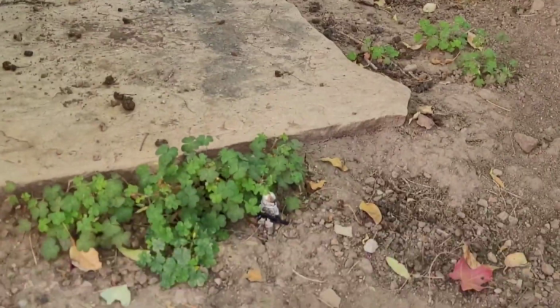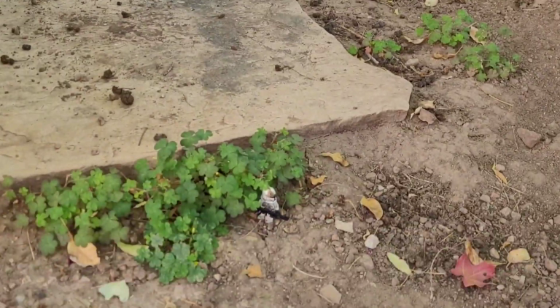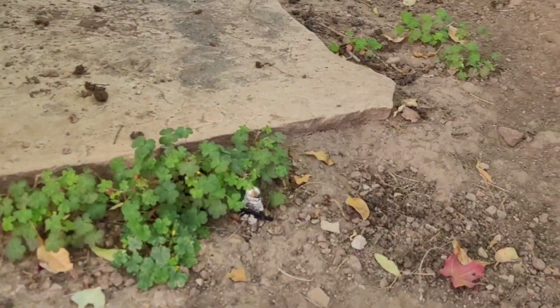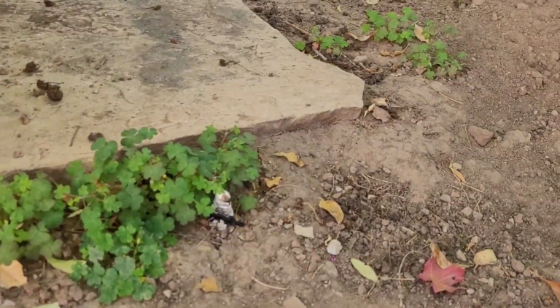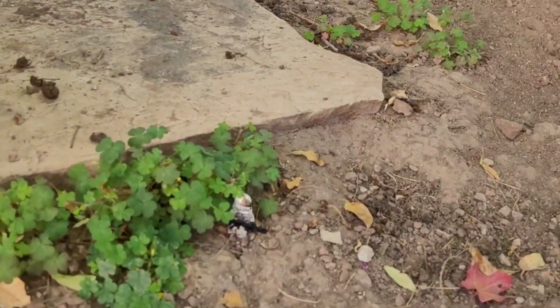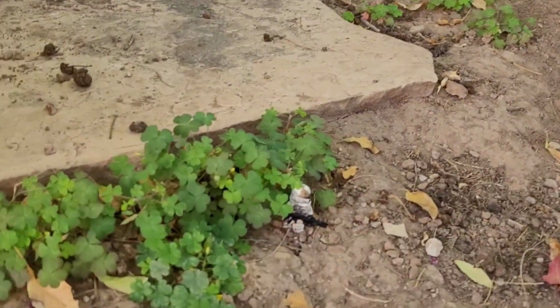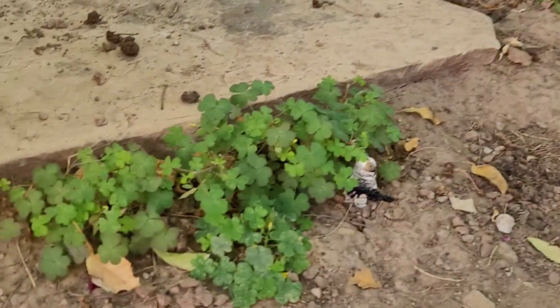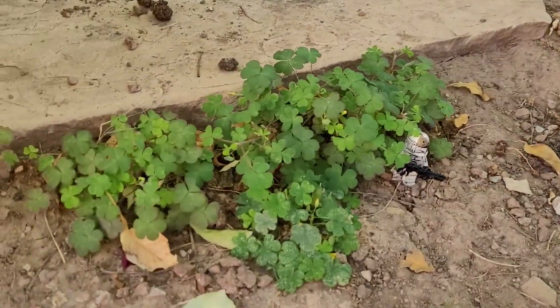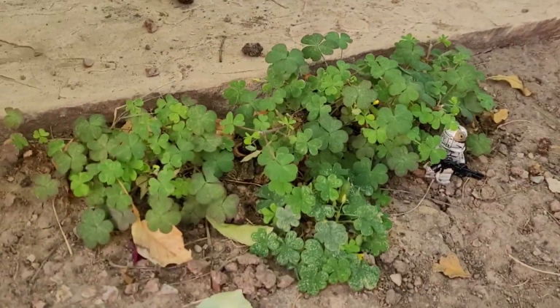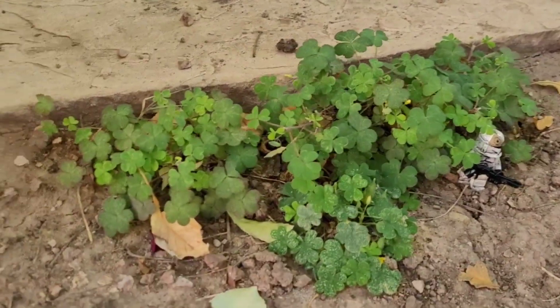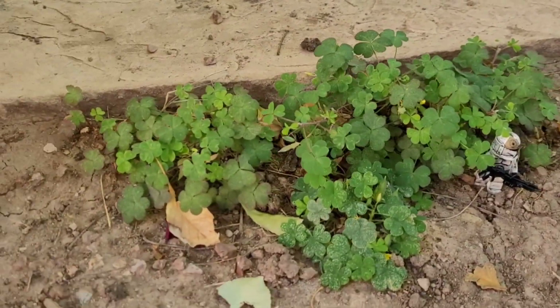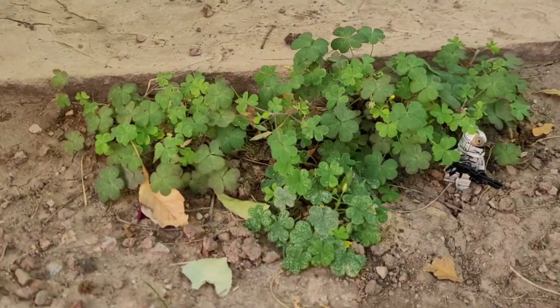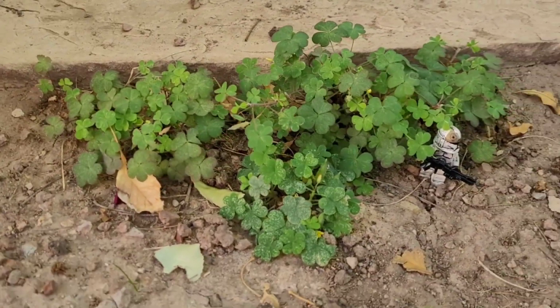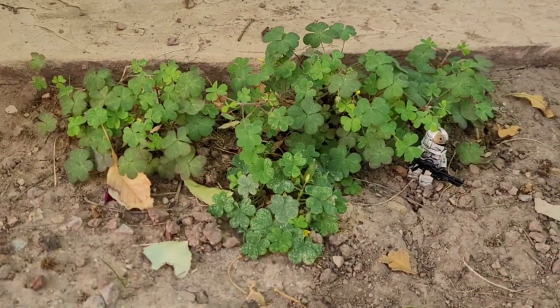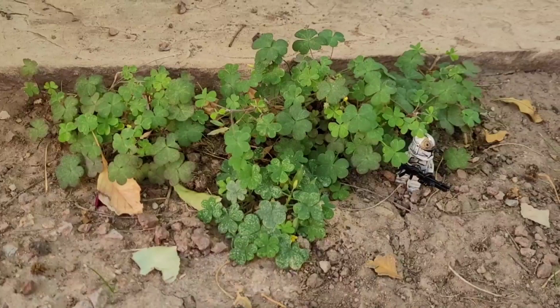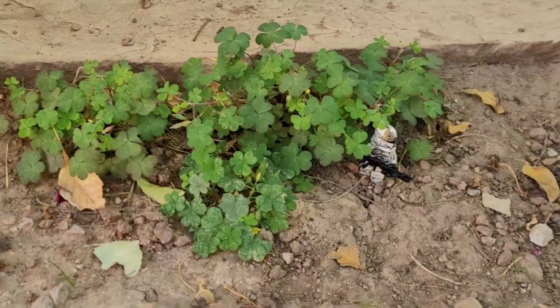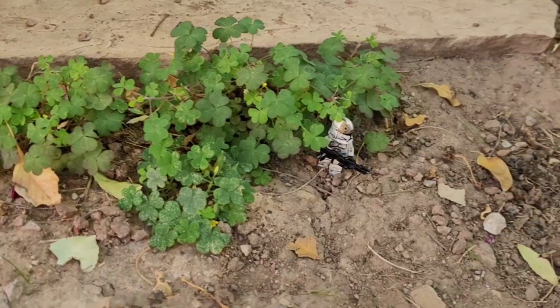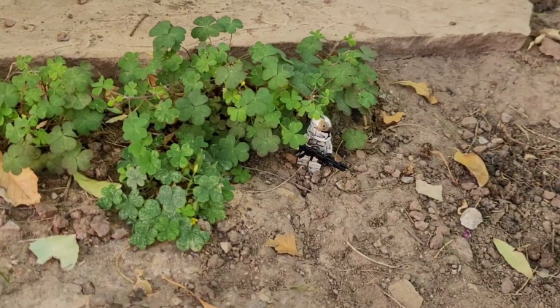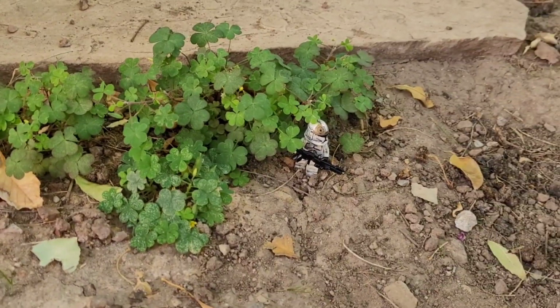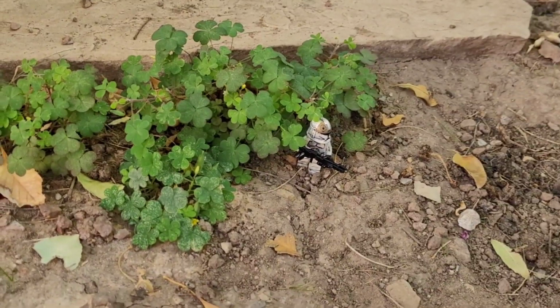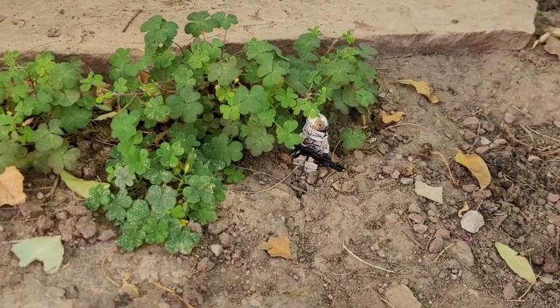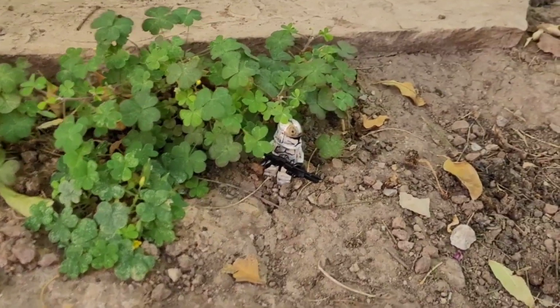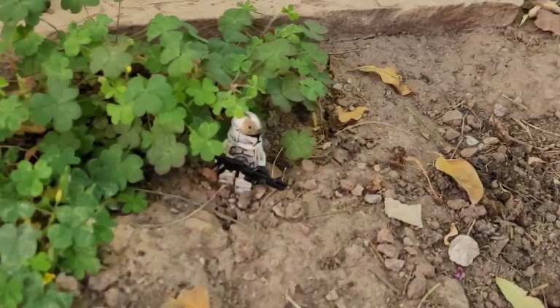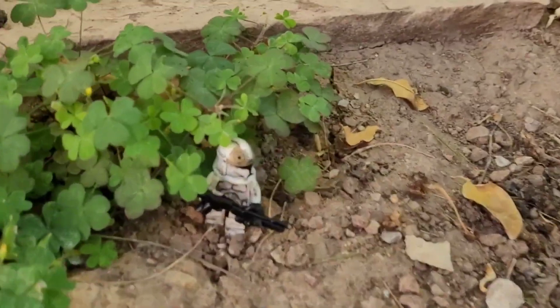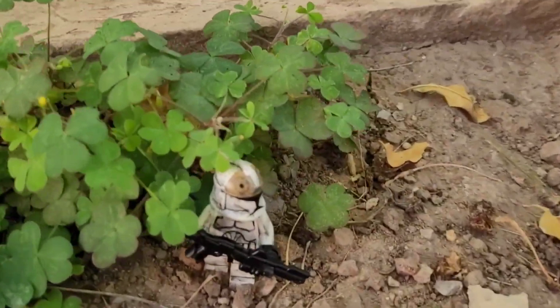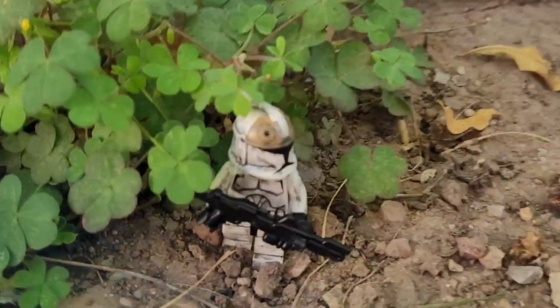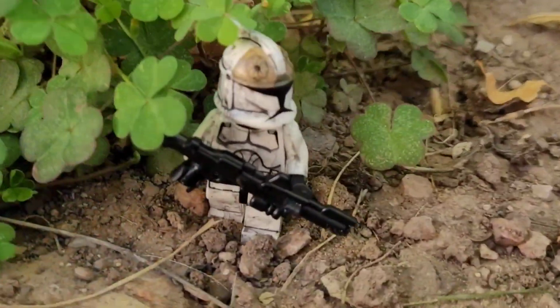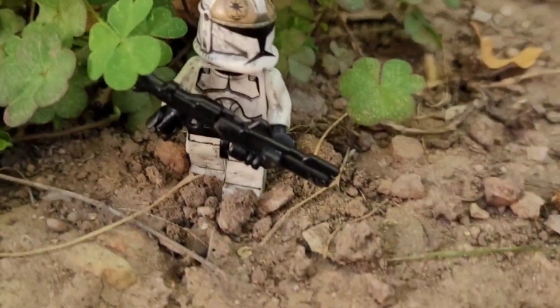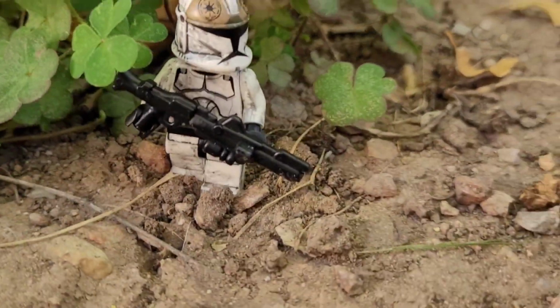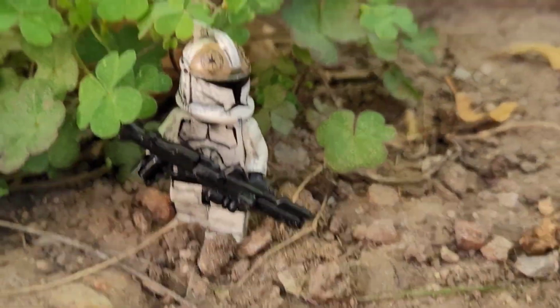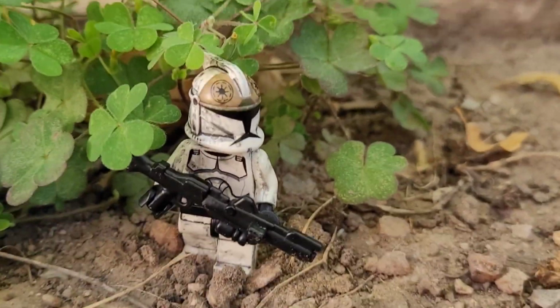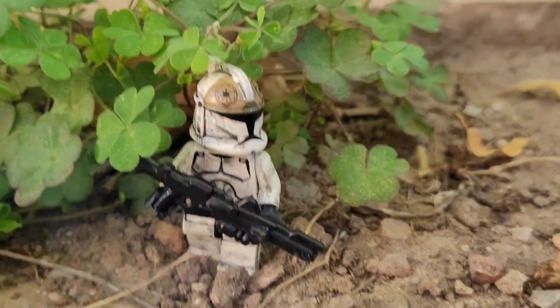I found this area with some leaves and little plants and stuff. I thought it looked cool, so that's what I'm going to be using.